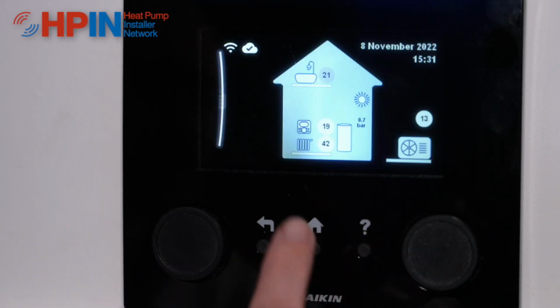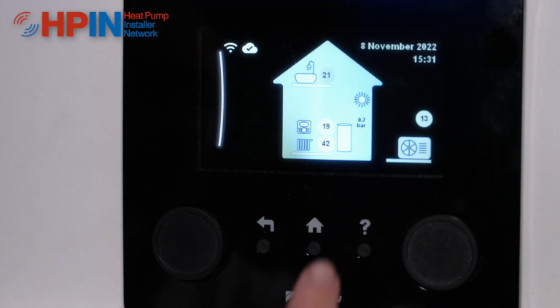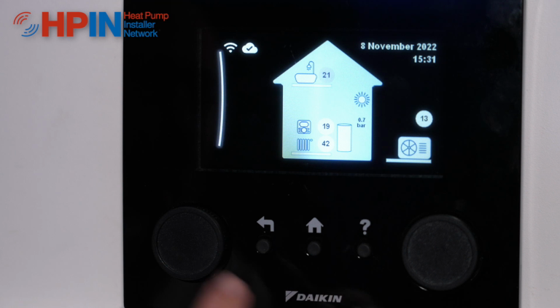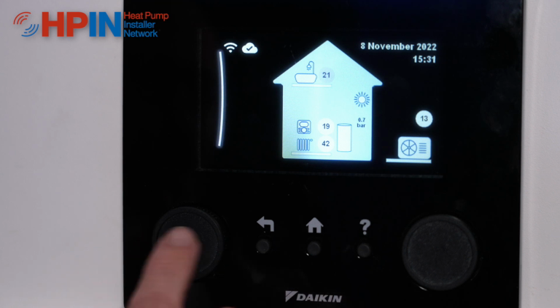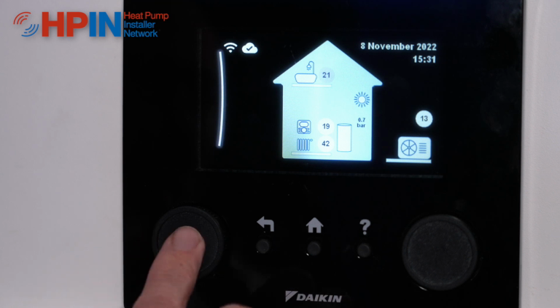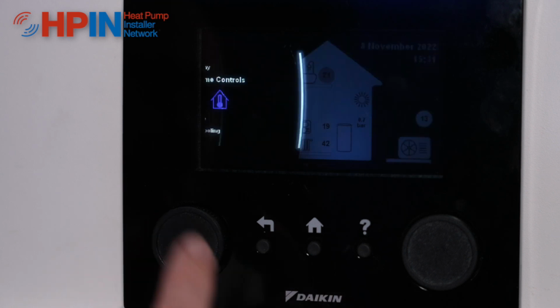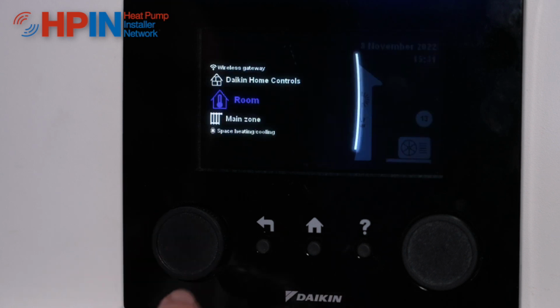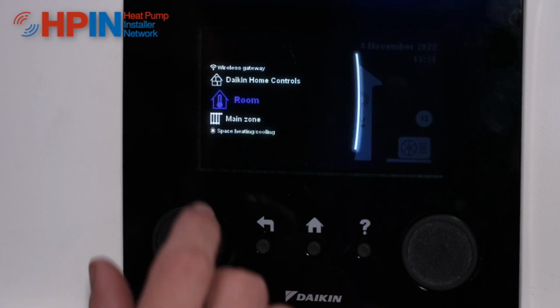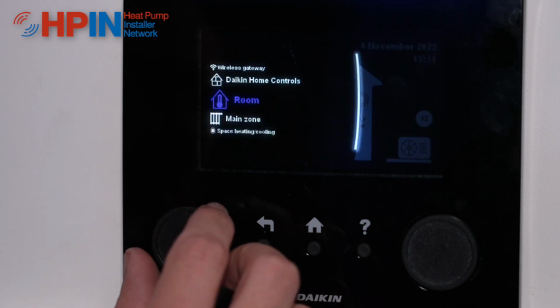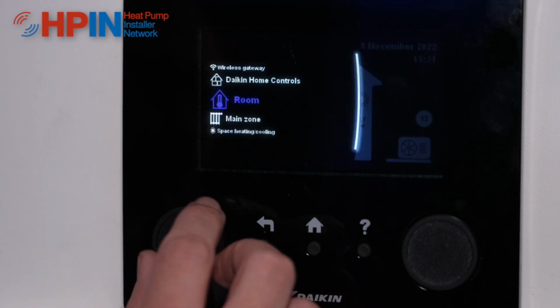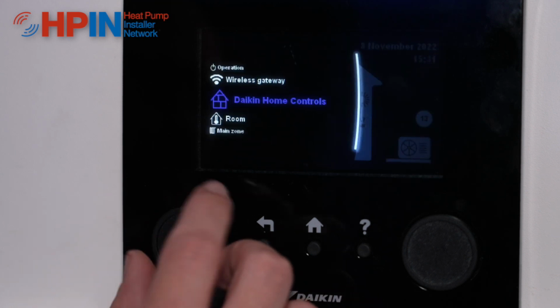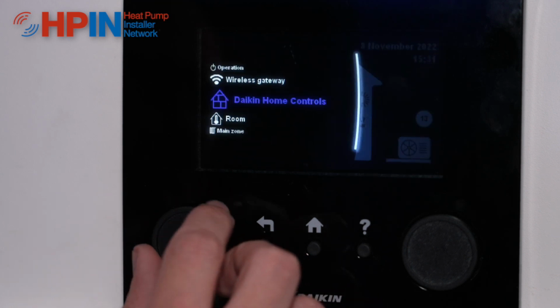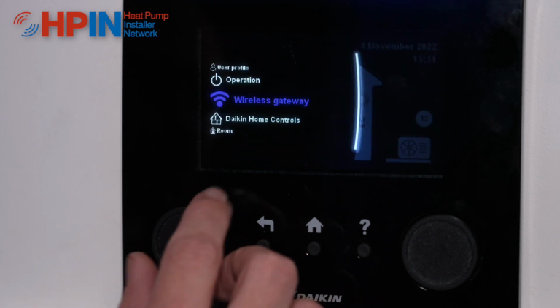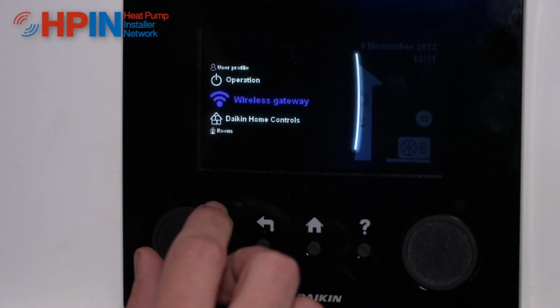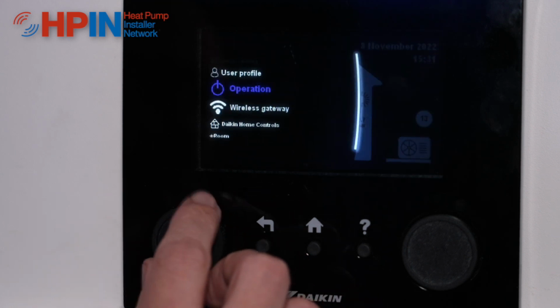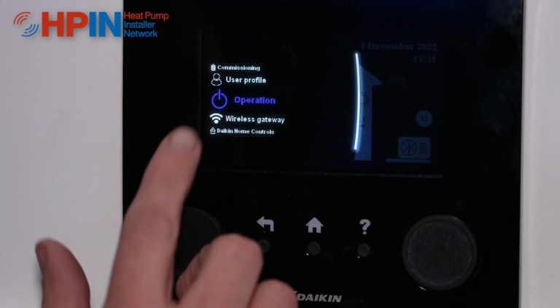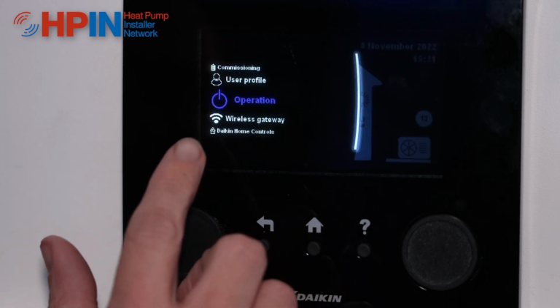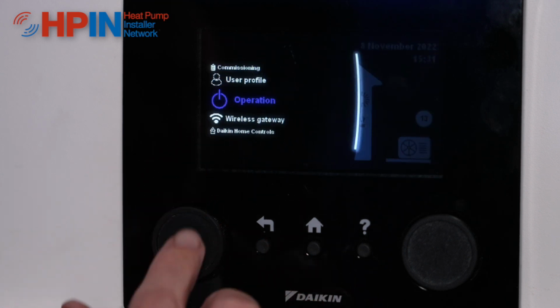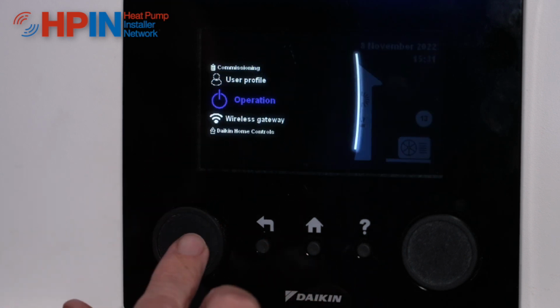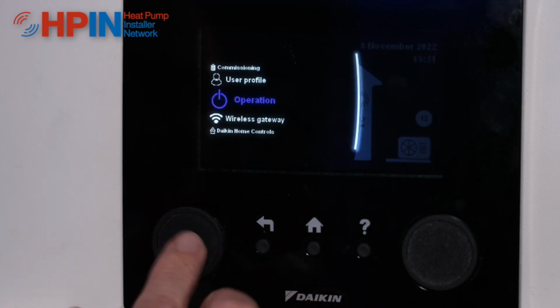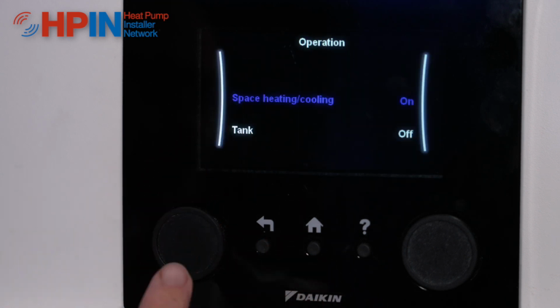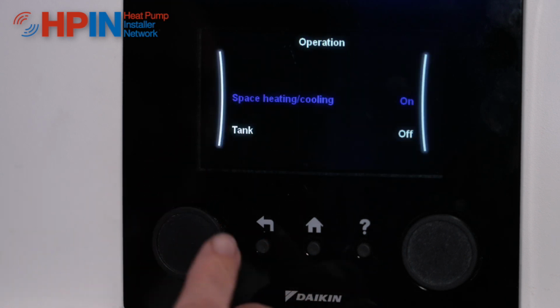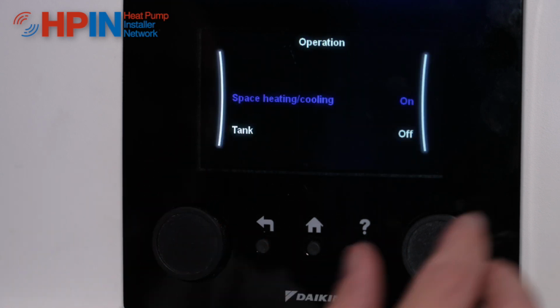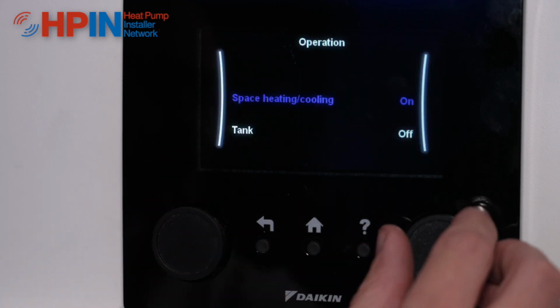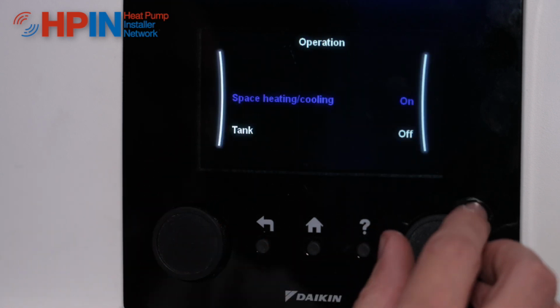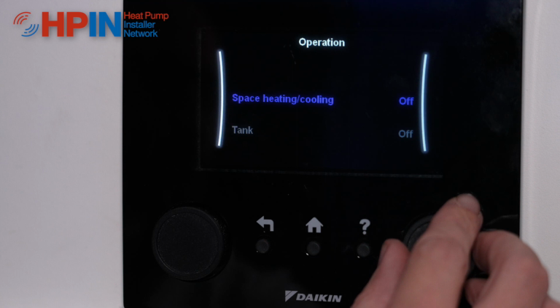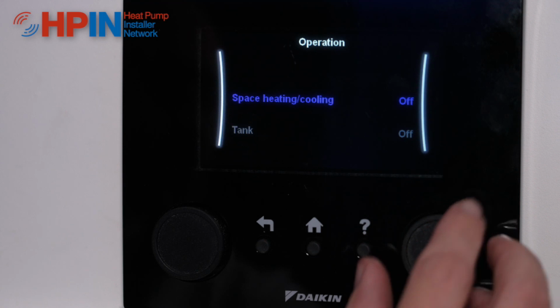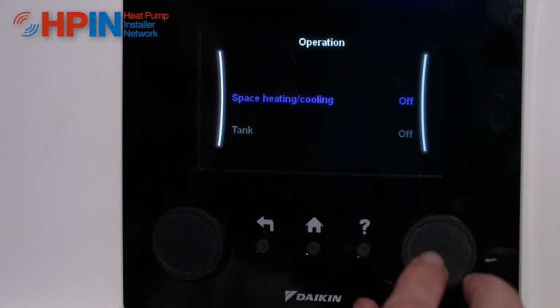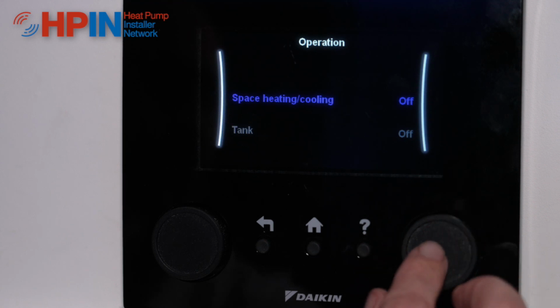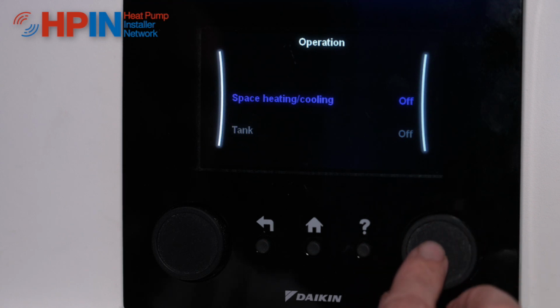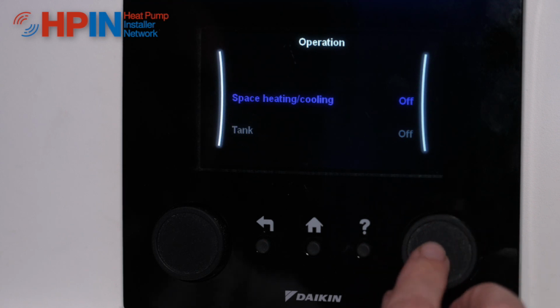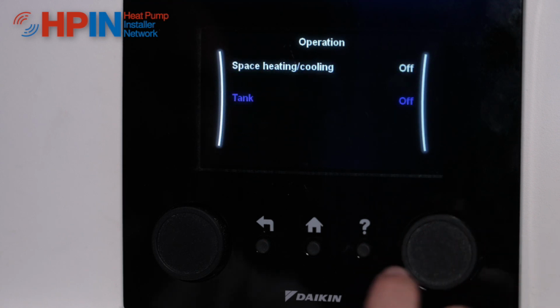So if we go back out of here, back to our operation menu, into here and make sure both of these are off.